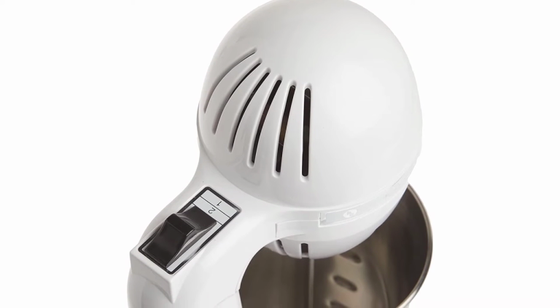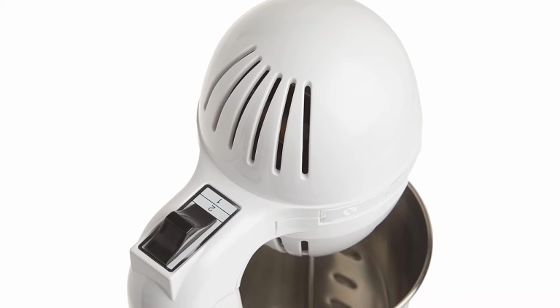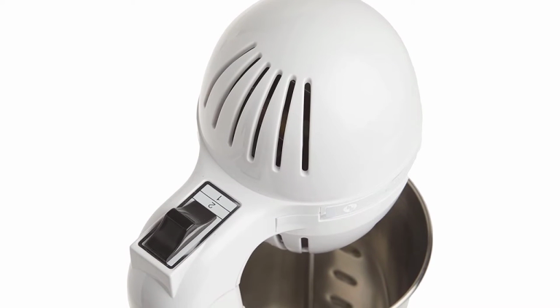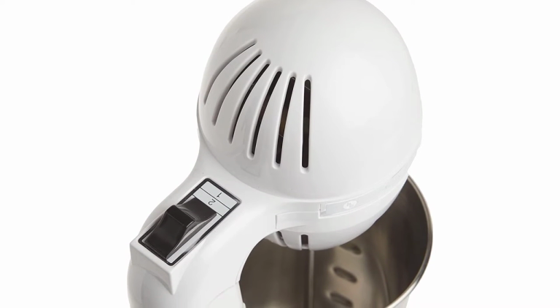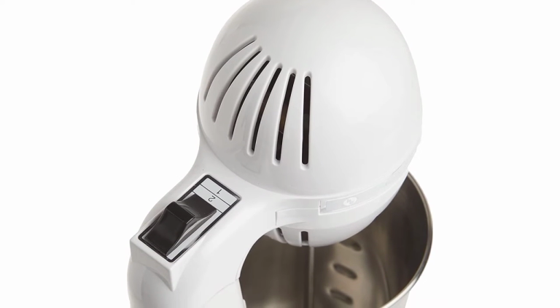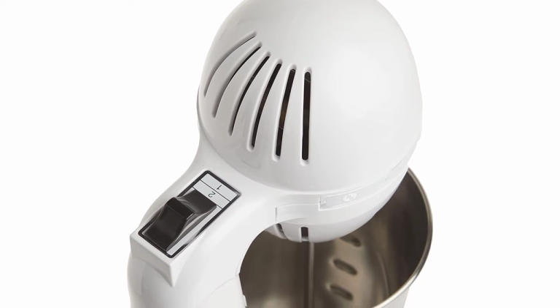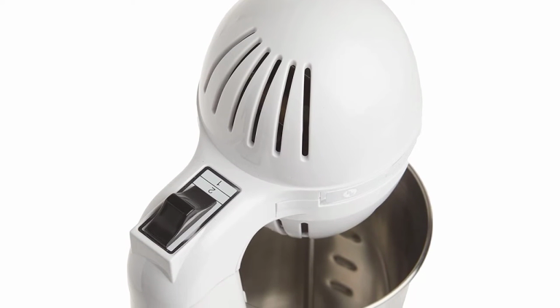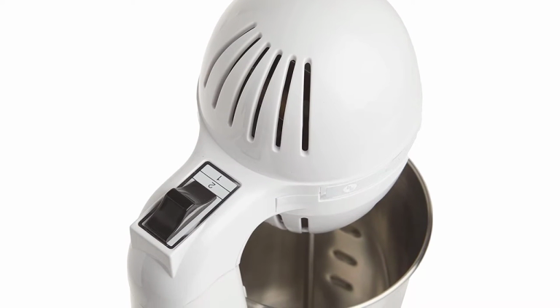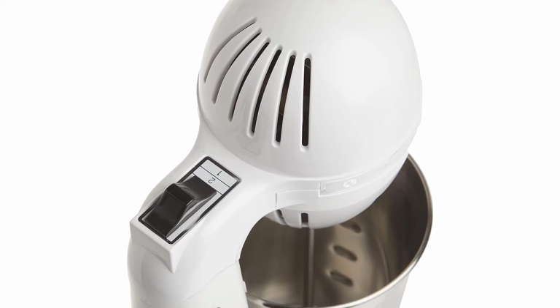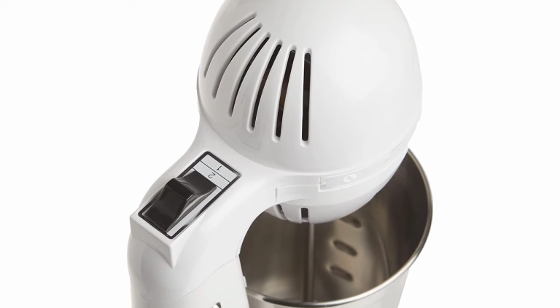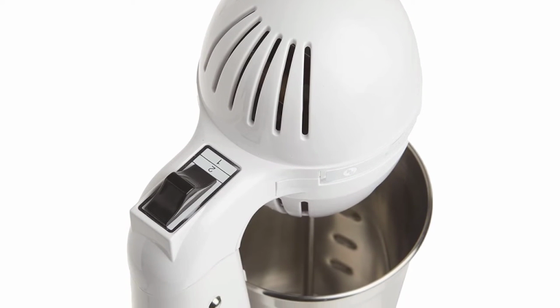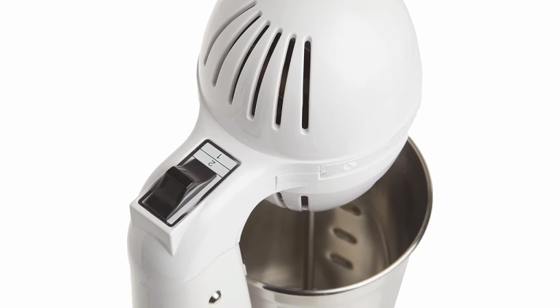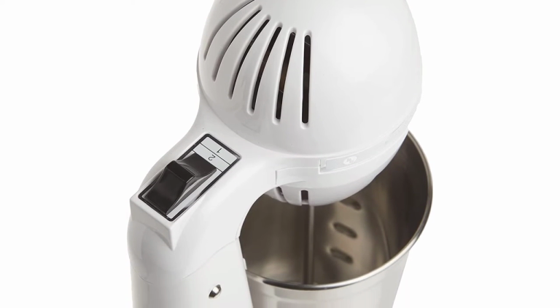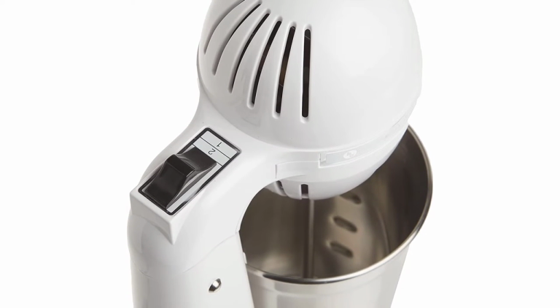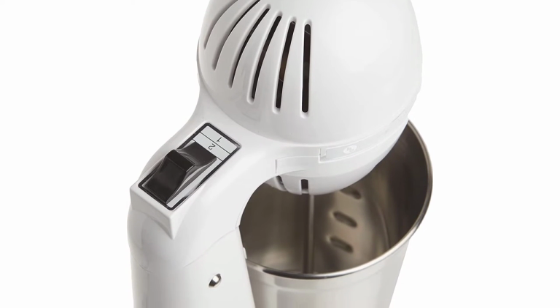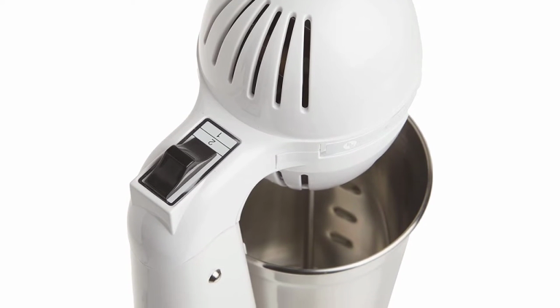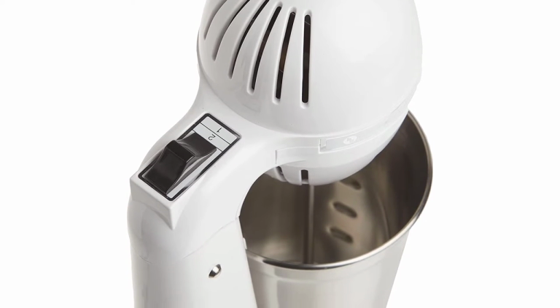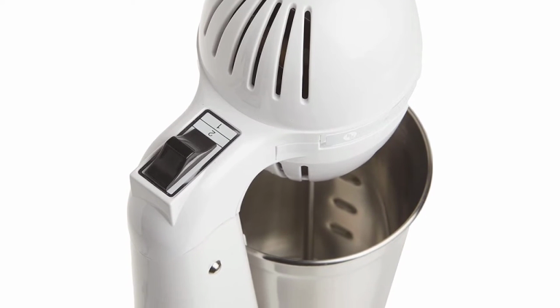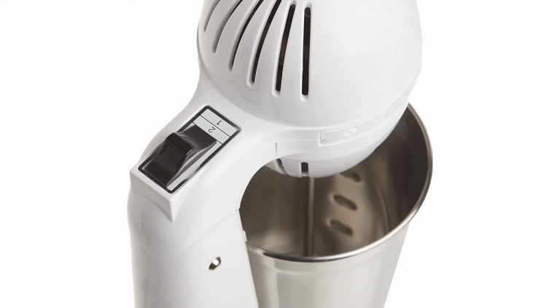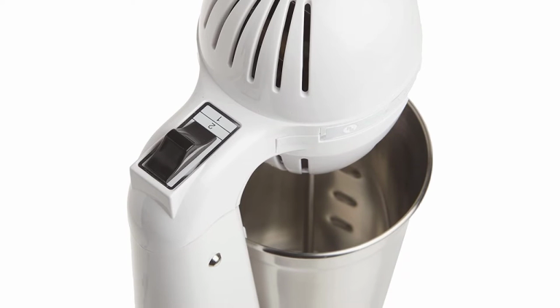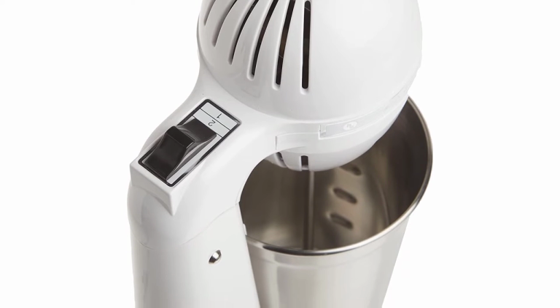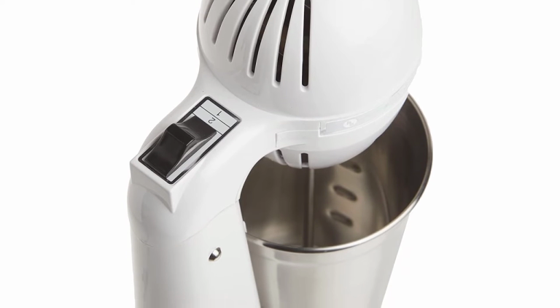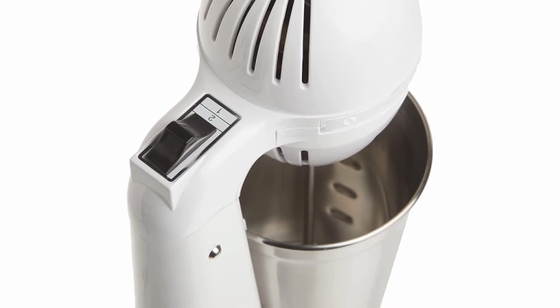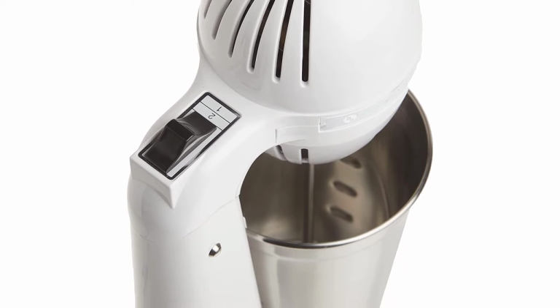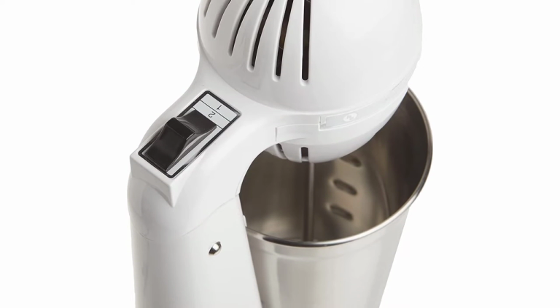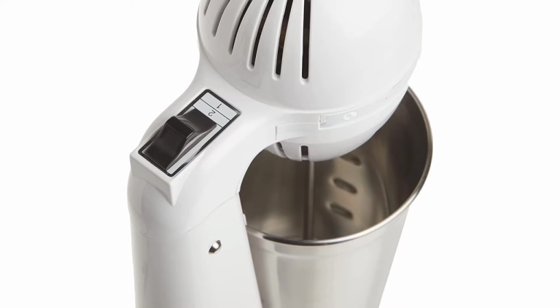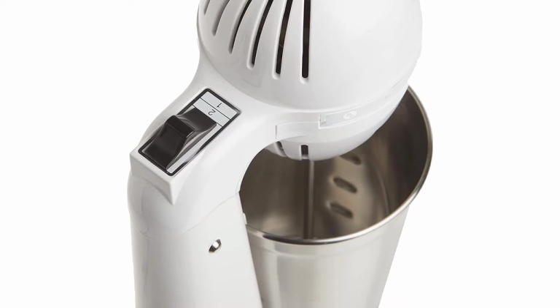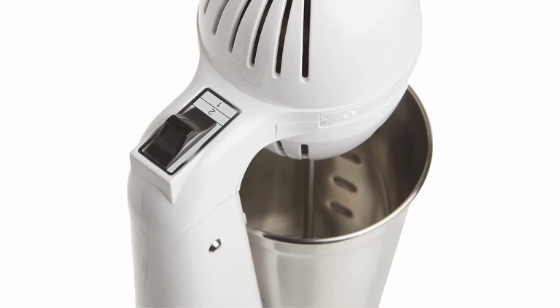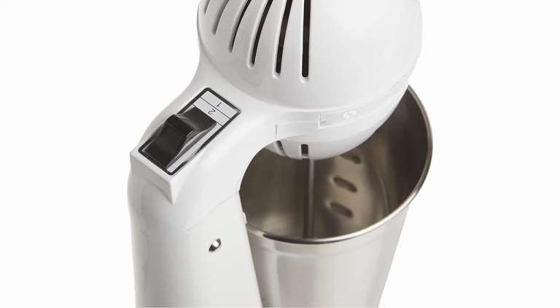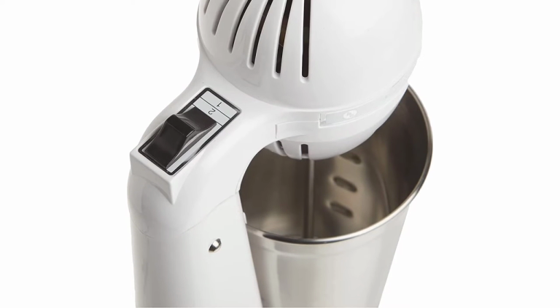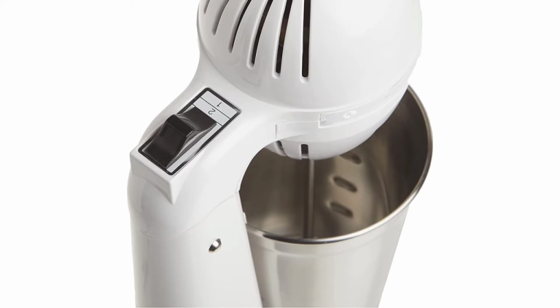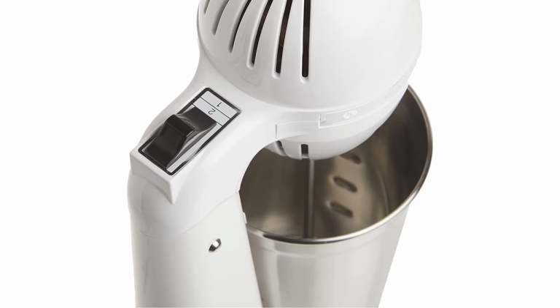Key features: 70-watt motor. 28-ounce stainless steel mixing cup. Tilting head. Classic body. Two-year warranty.